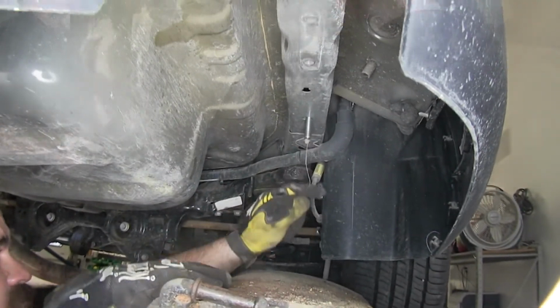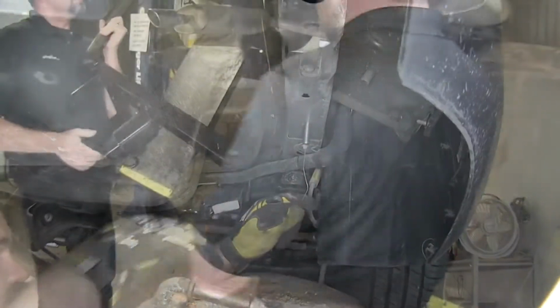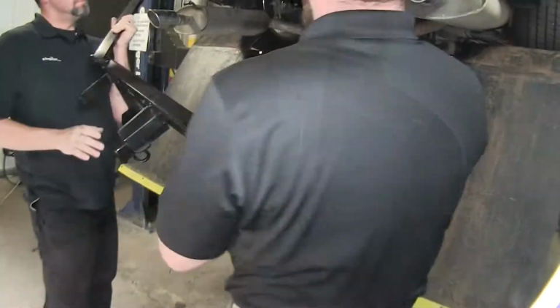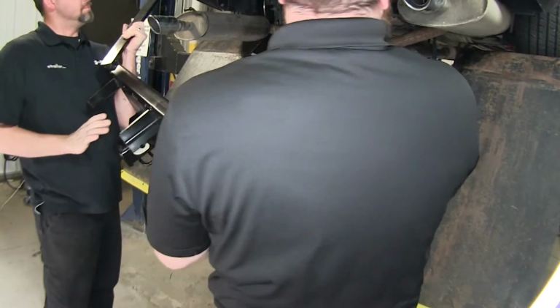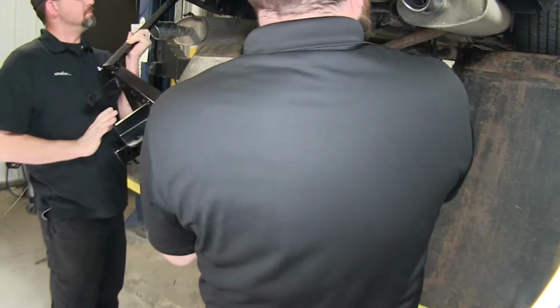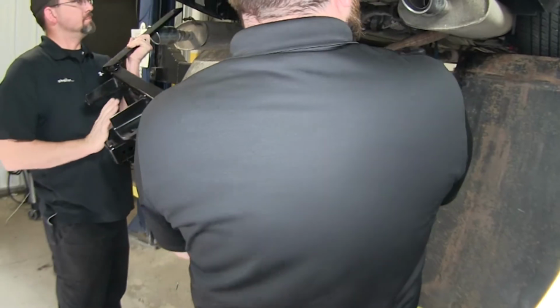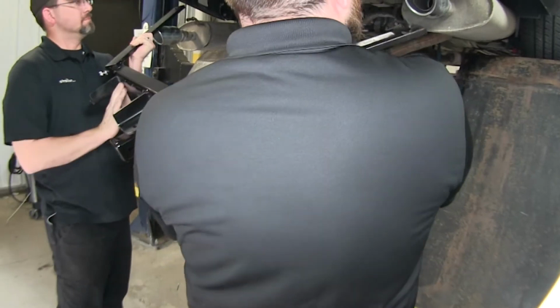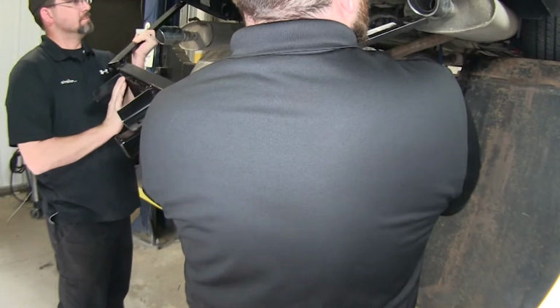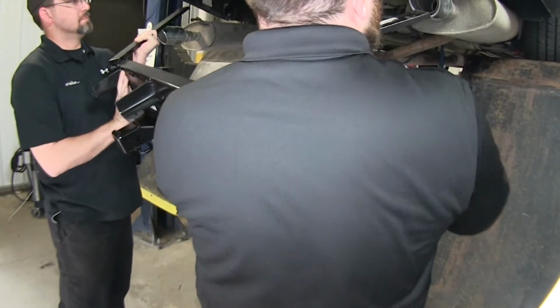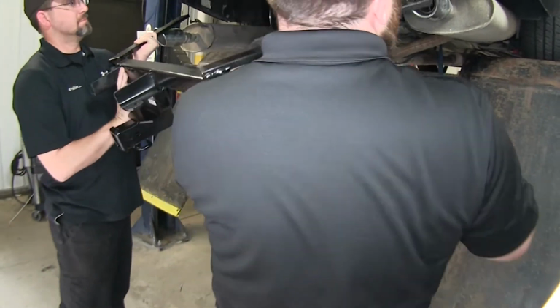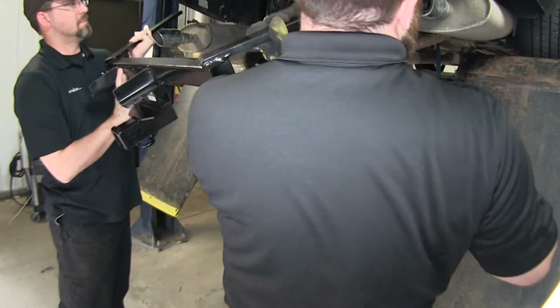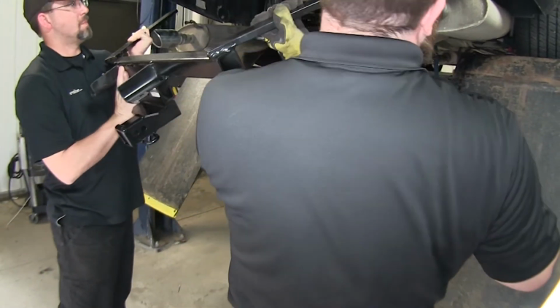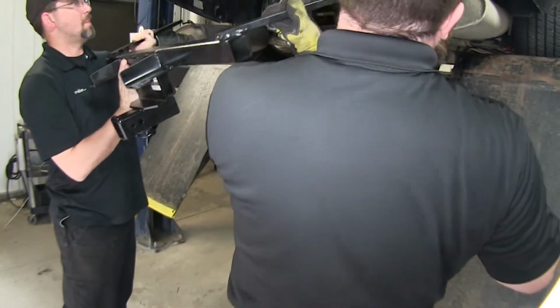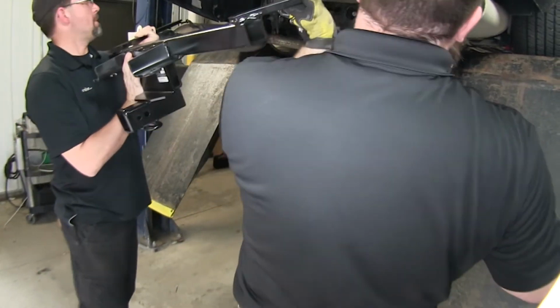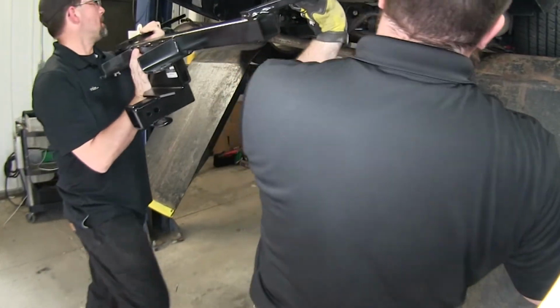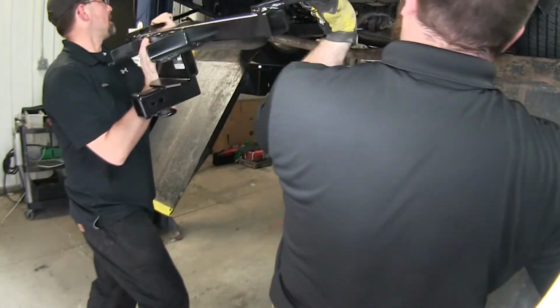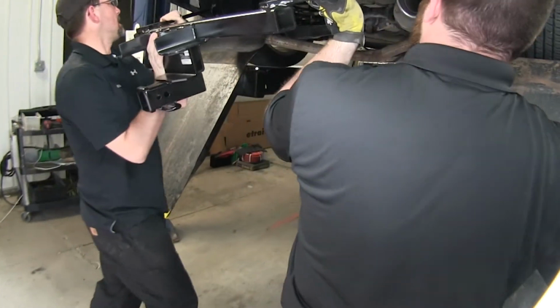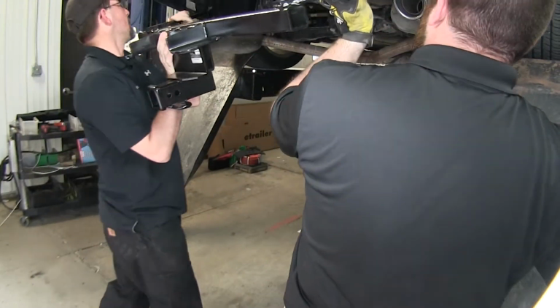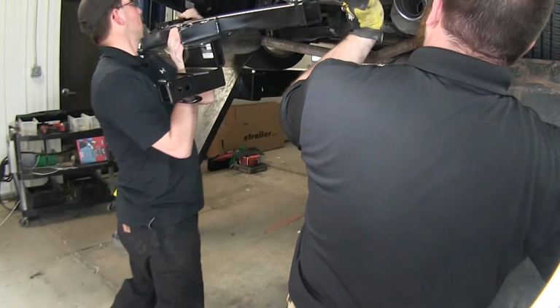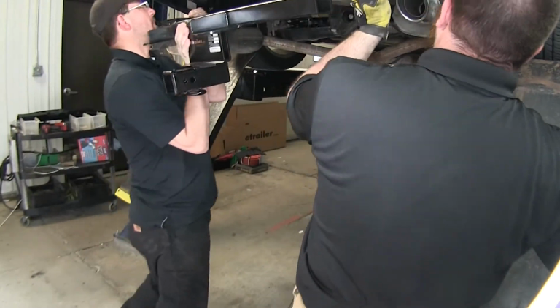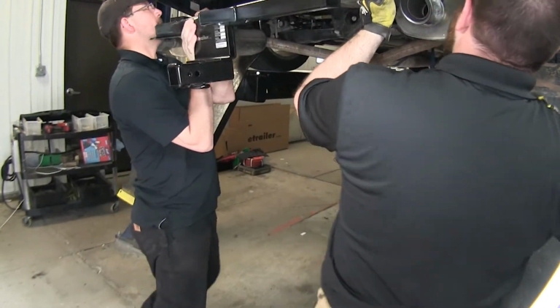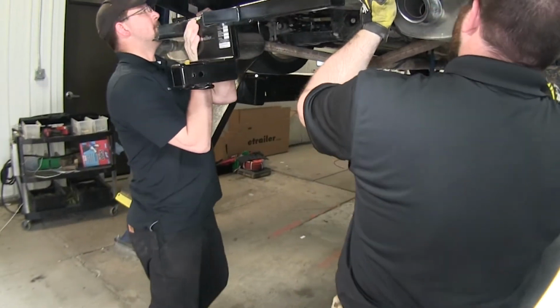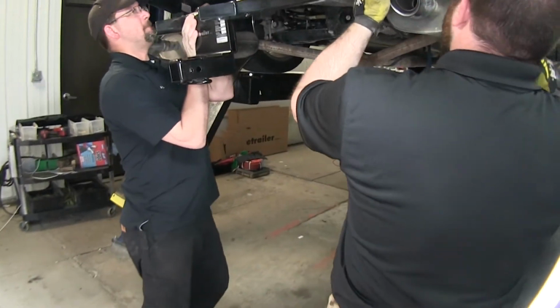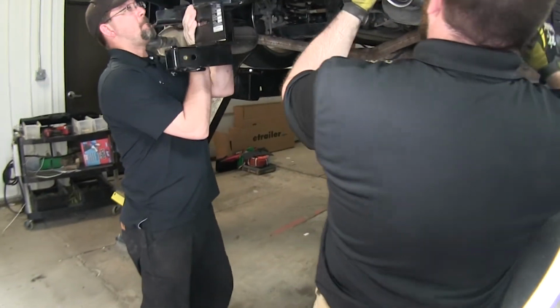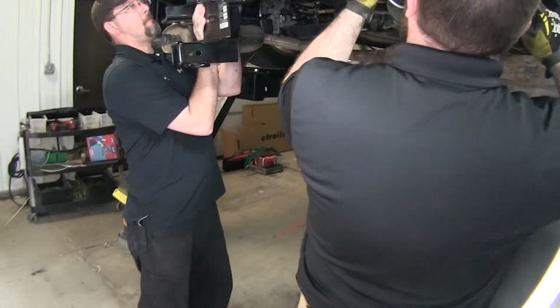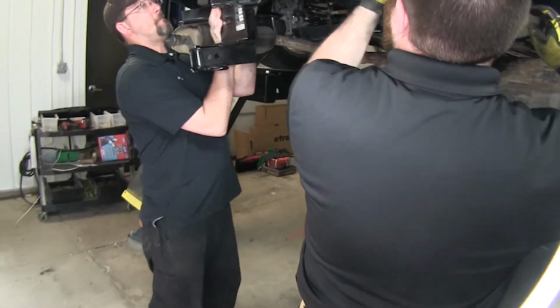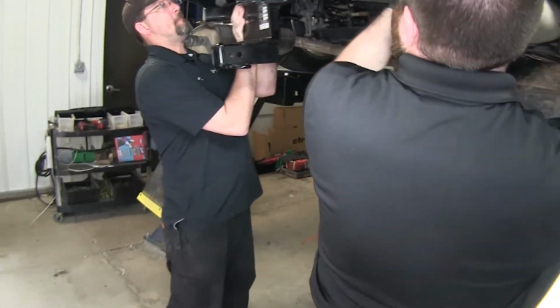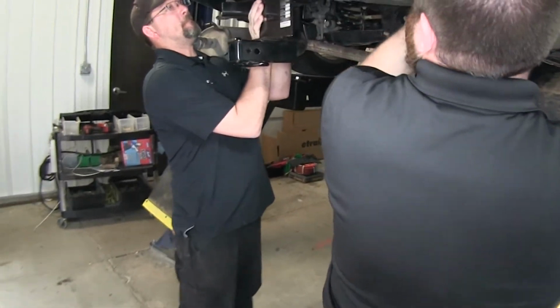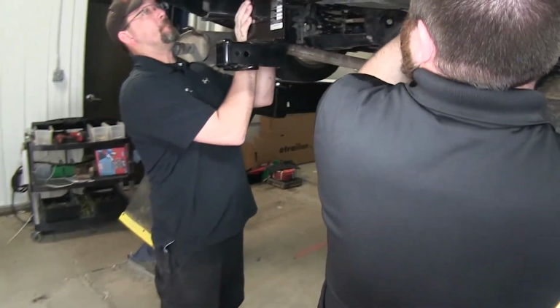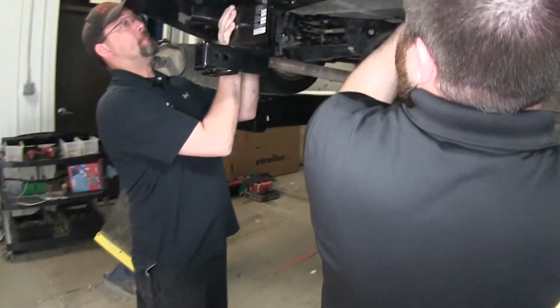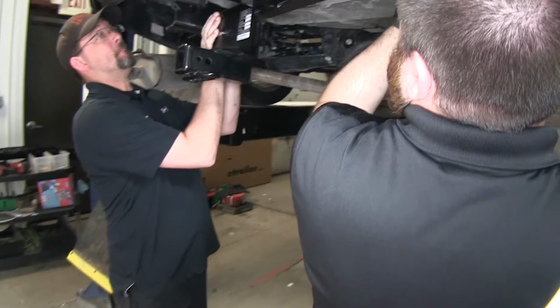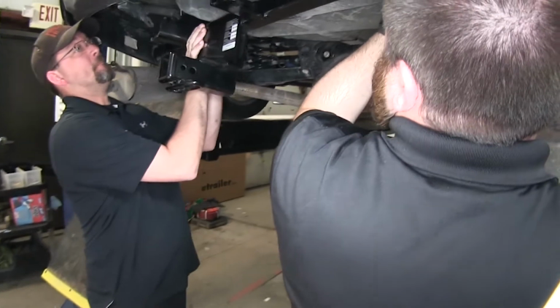Now we're ready to put the hitch up in place. This is when it helps to have another set of hands around to lift it up onto the car.